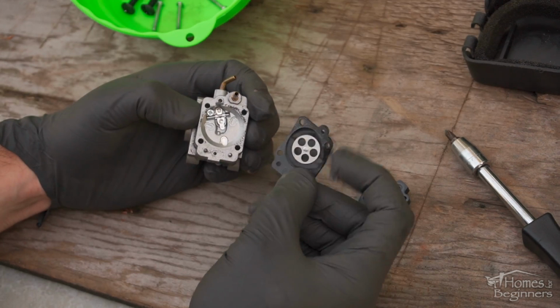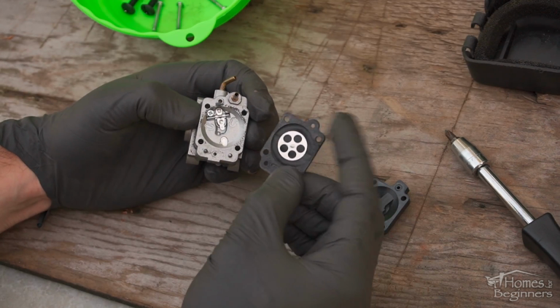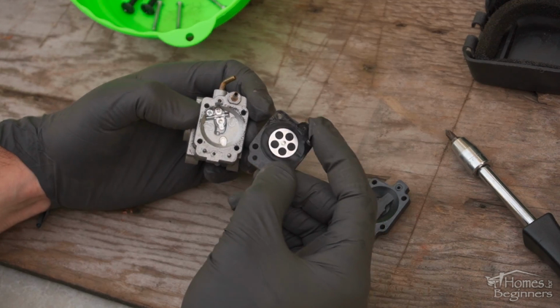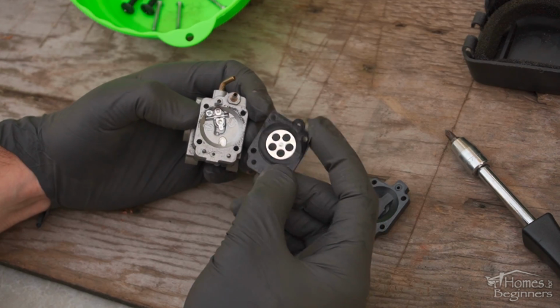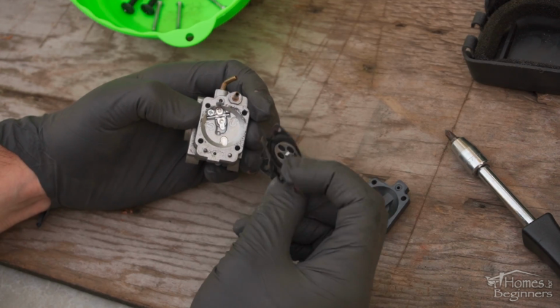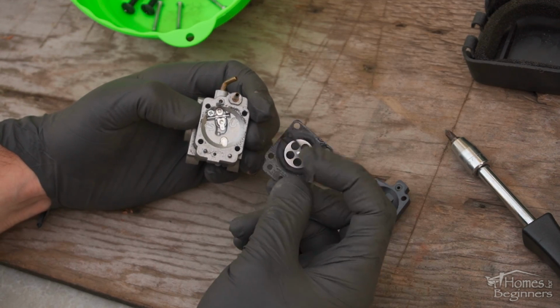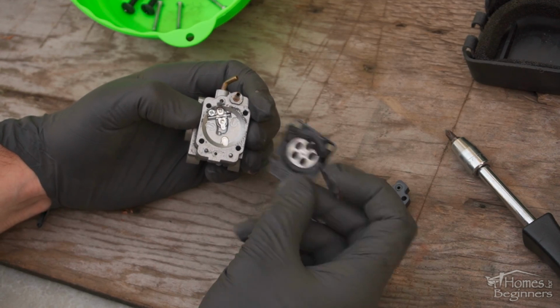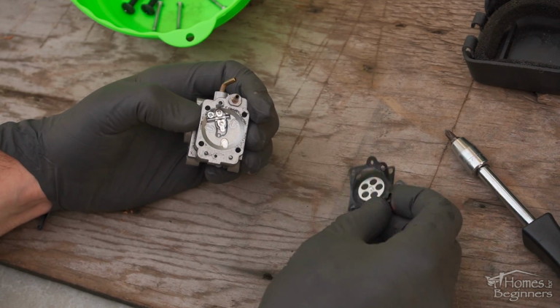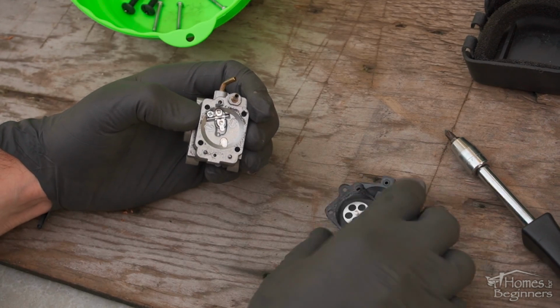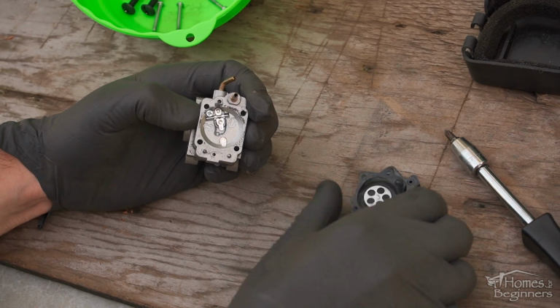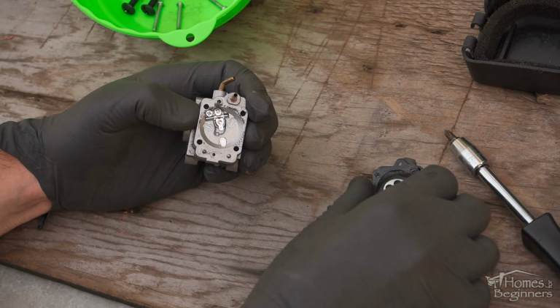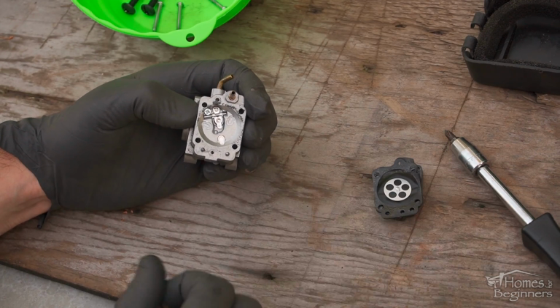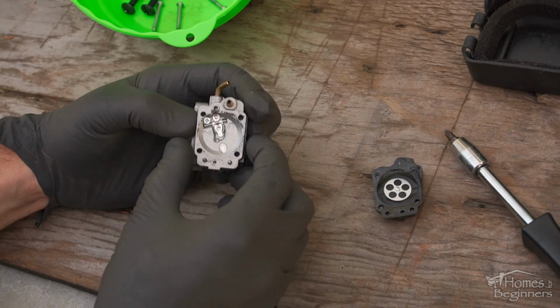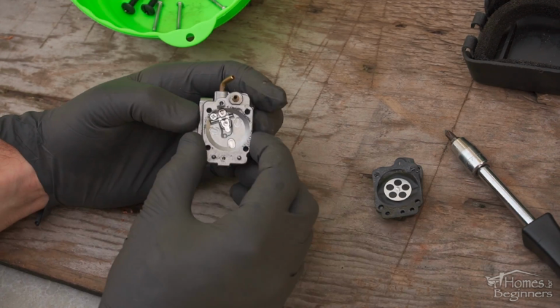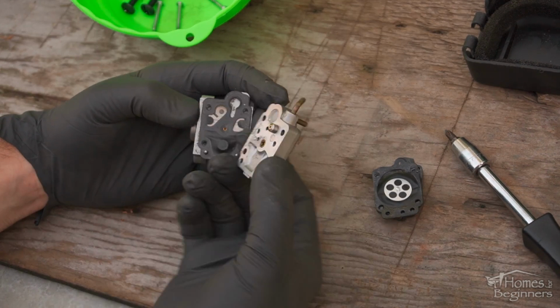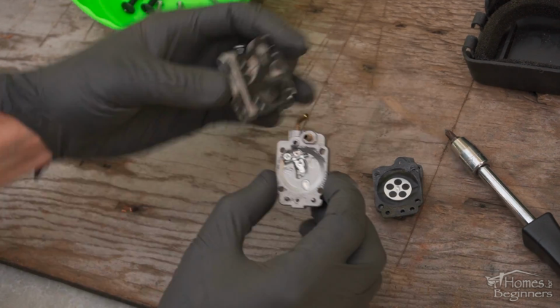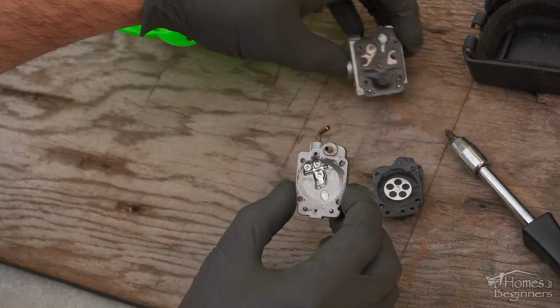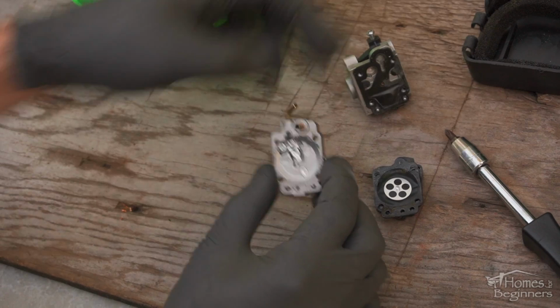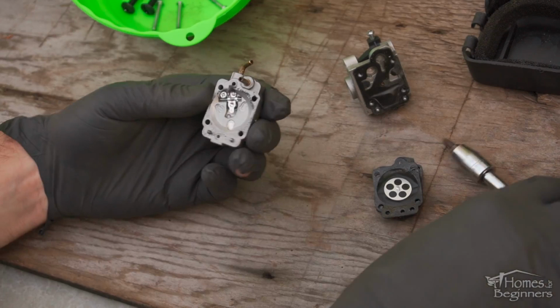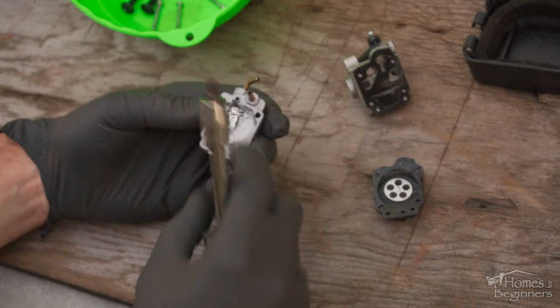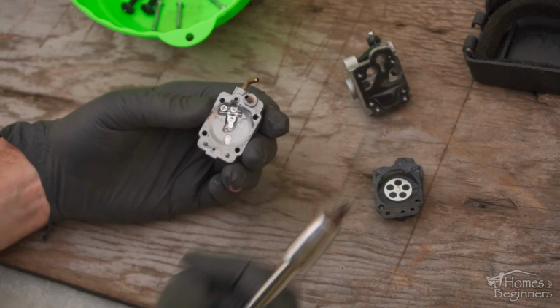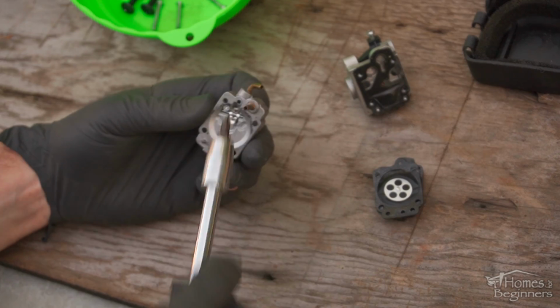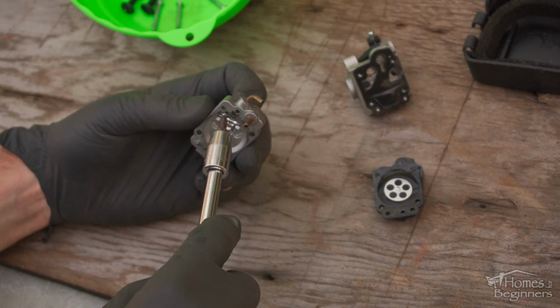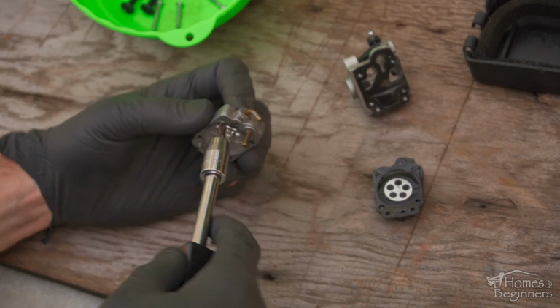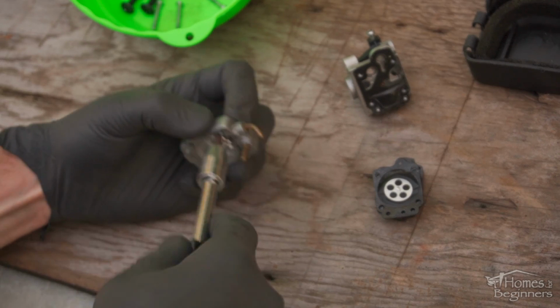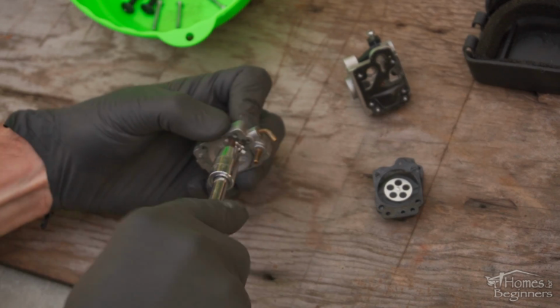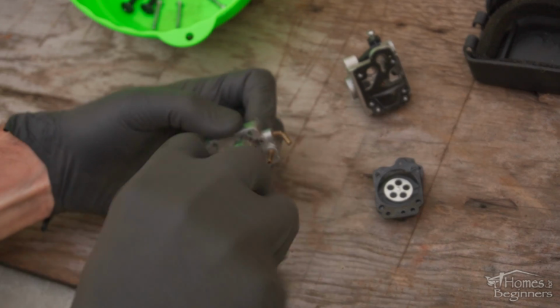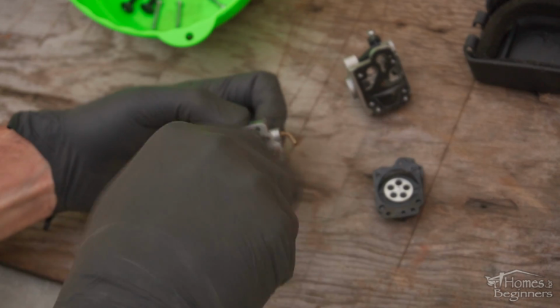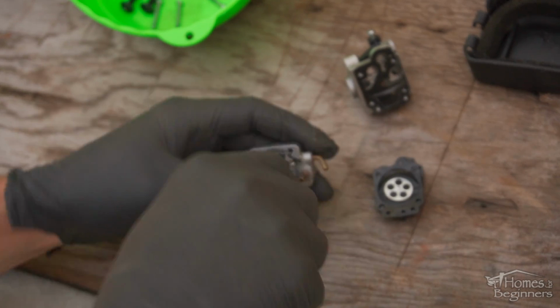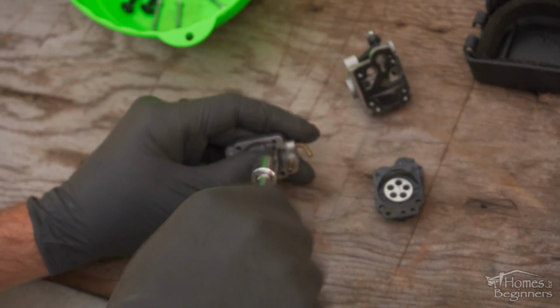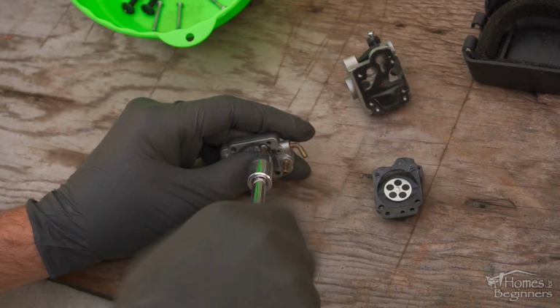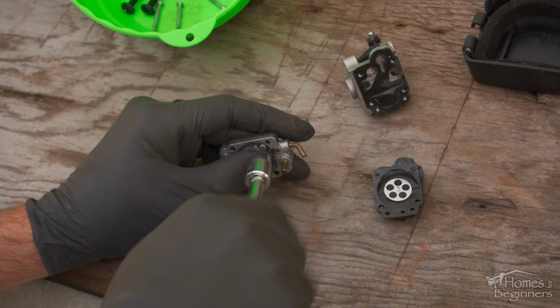A dirty carburetor will cause hard starting, idling issues, problems with staying running, and poor performance.